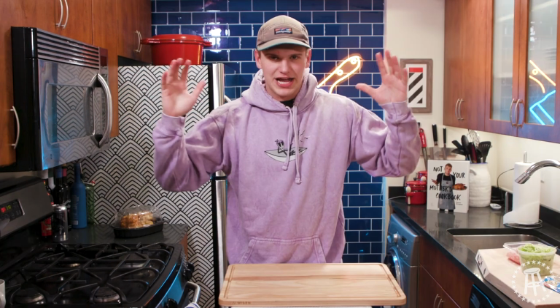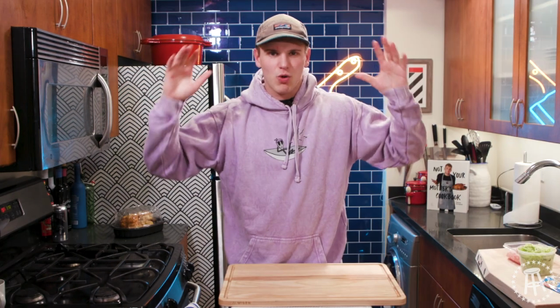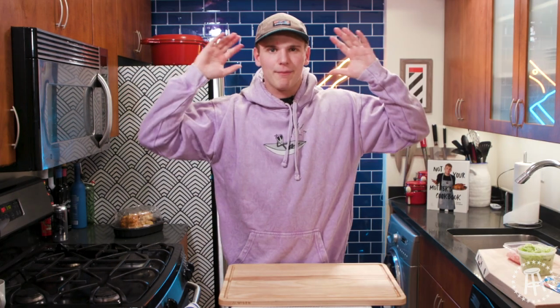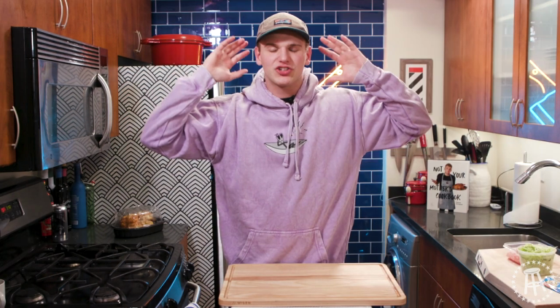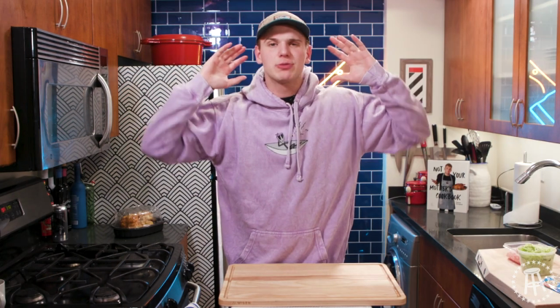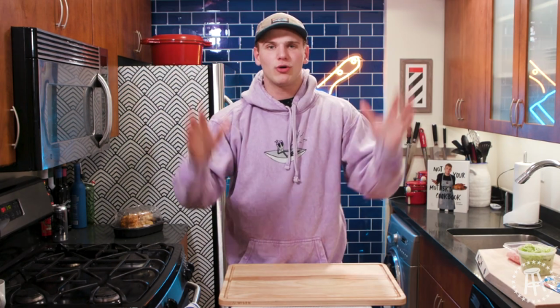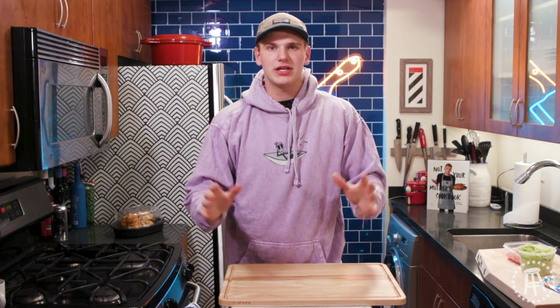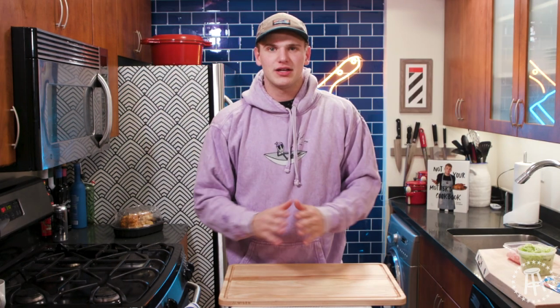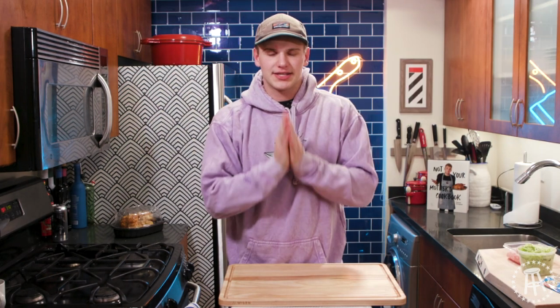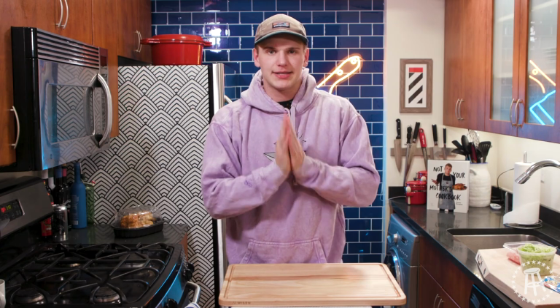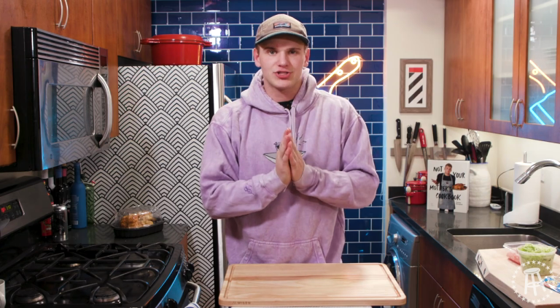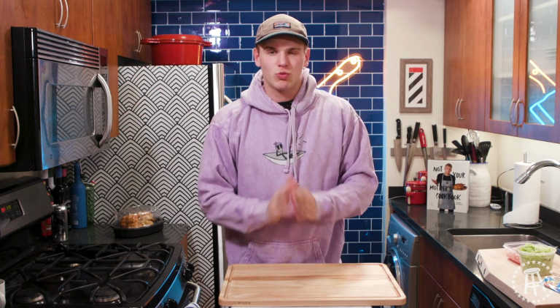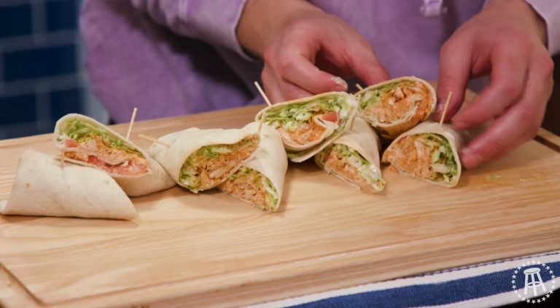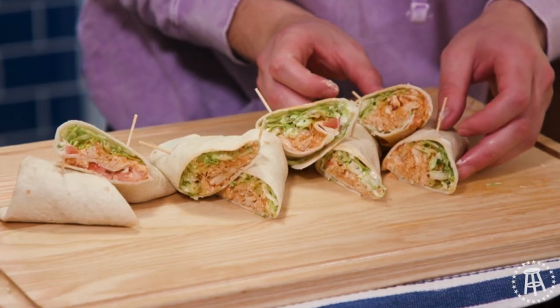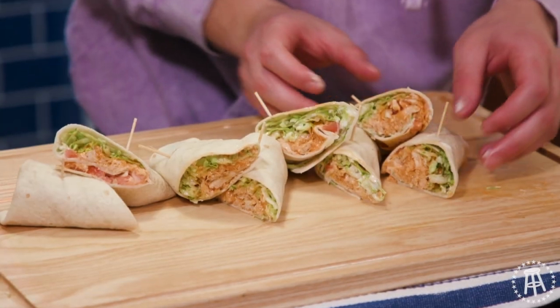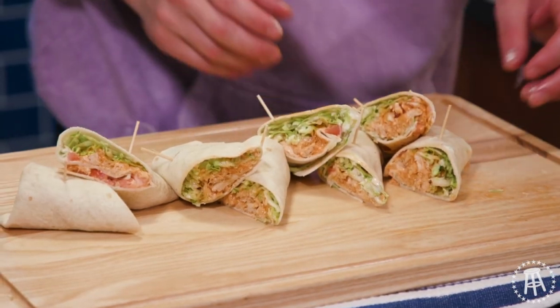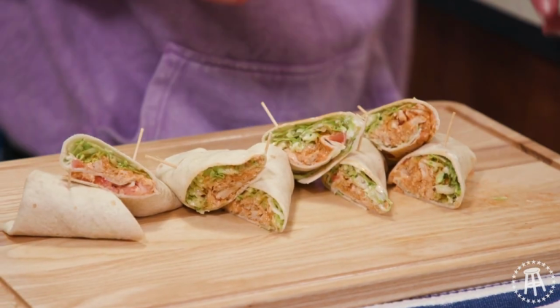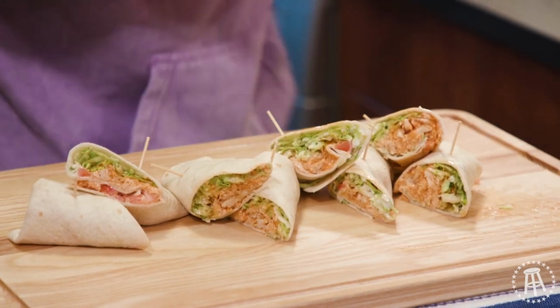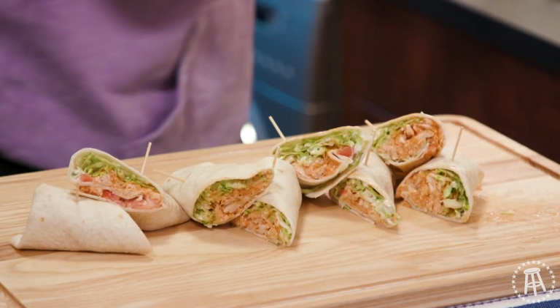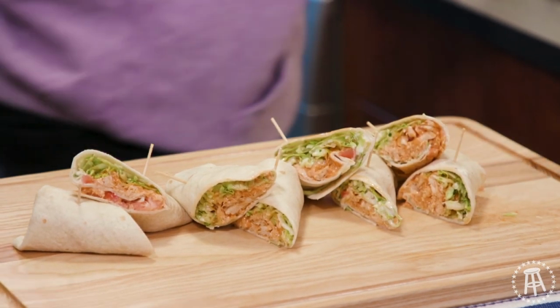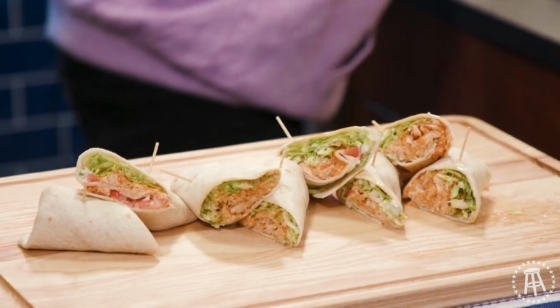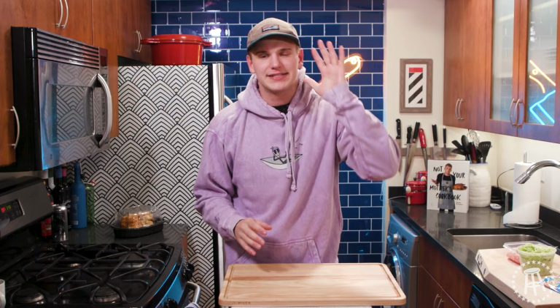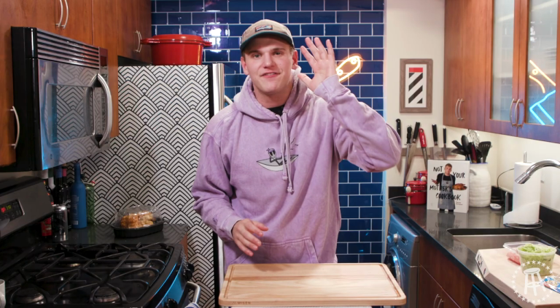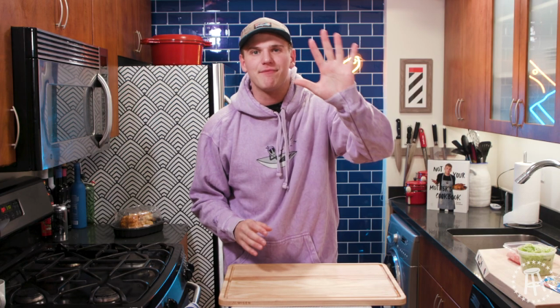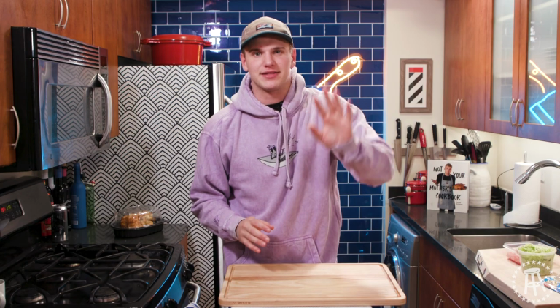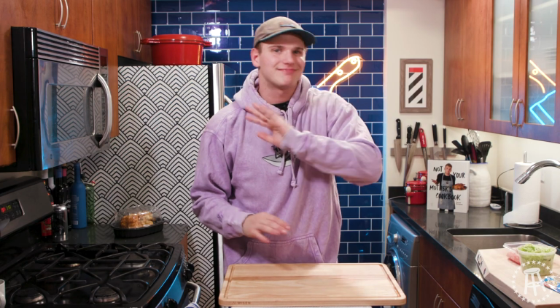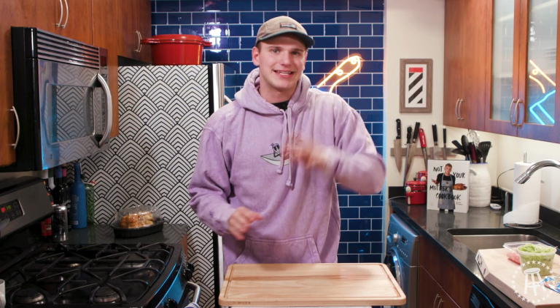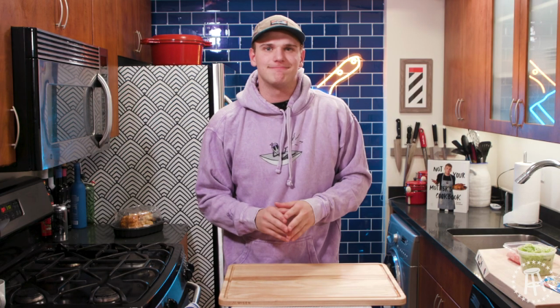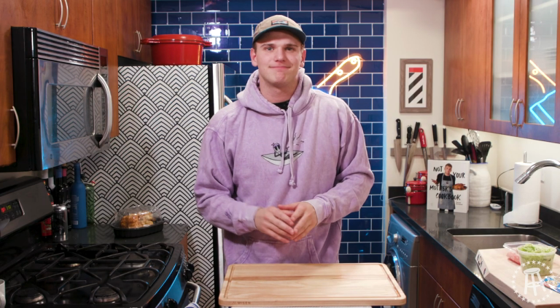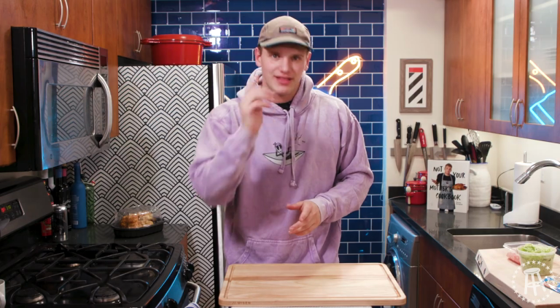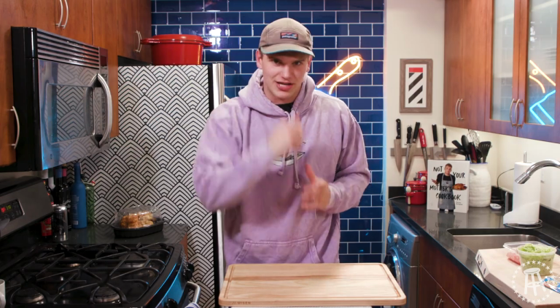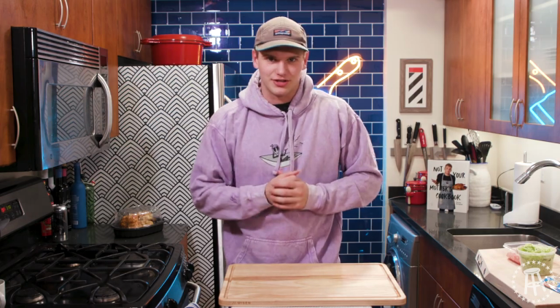Guys, welcome back to Super Bowl week. On tonight's episode, we're making buffalo chicken wraps. It's going to take five minutes. That's it. Let's get cooking.